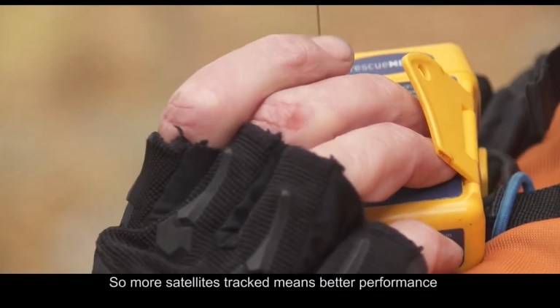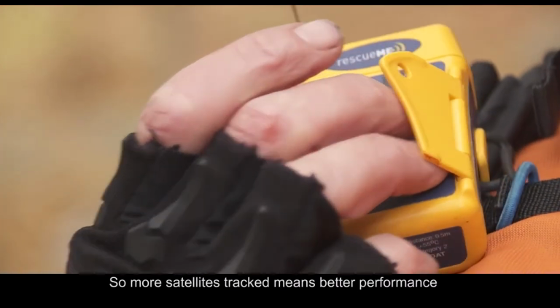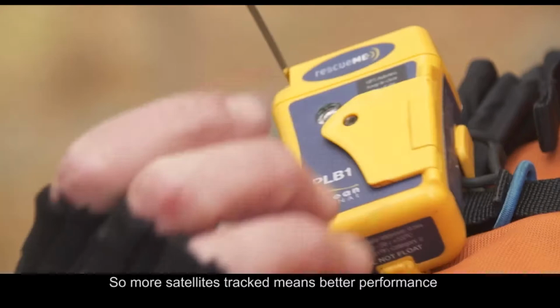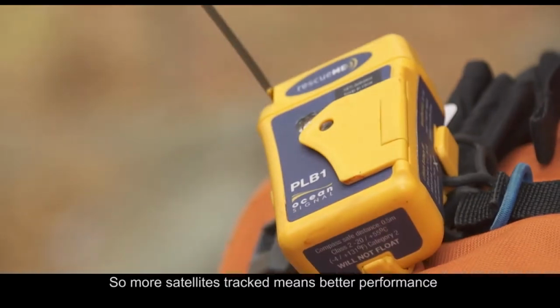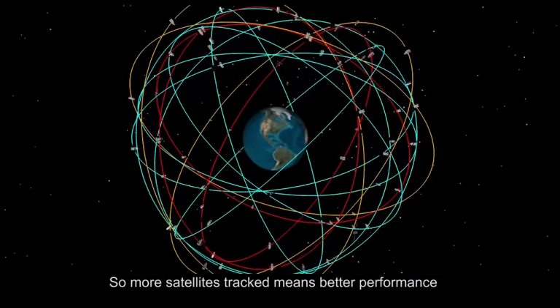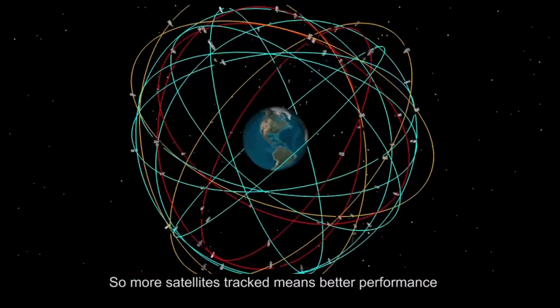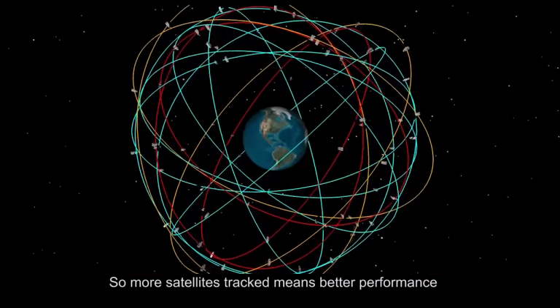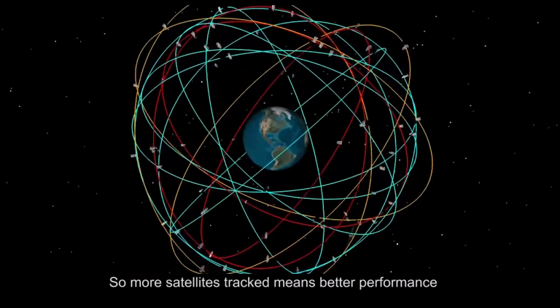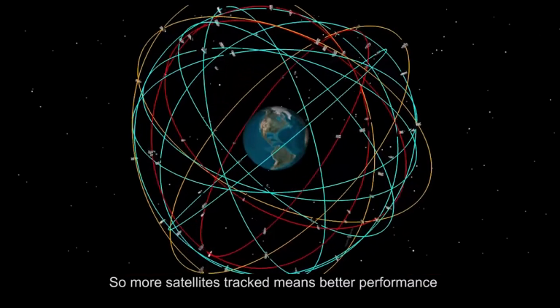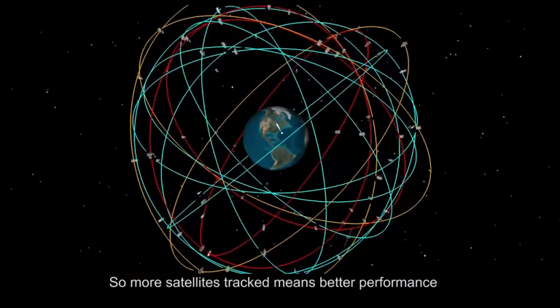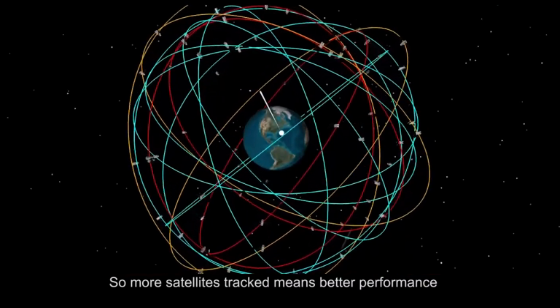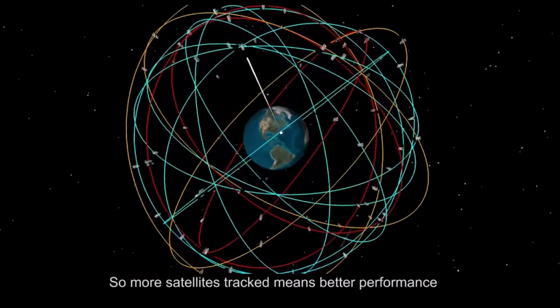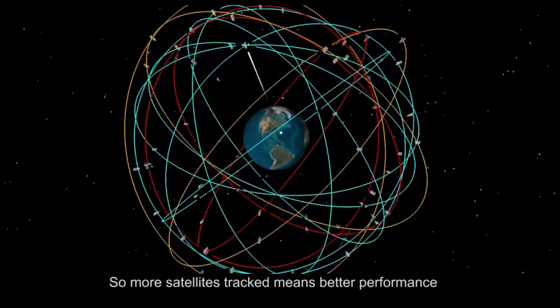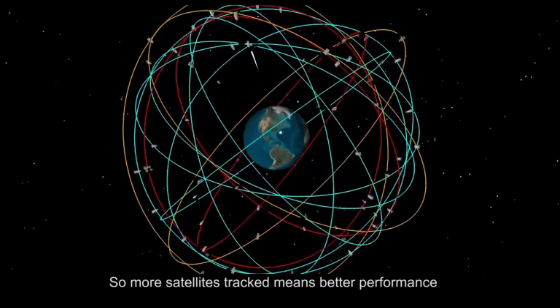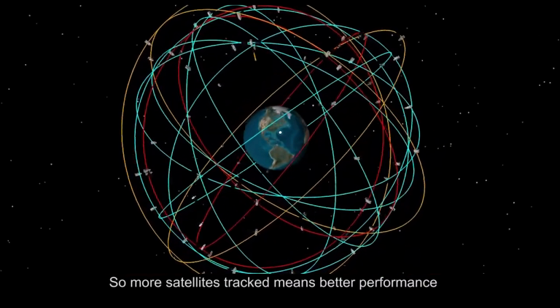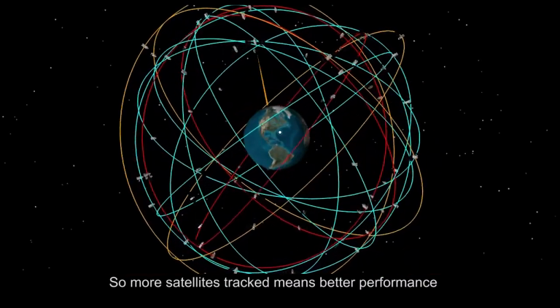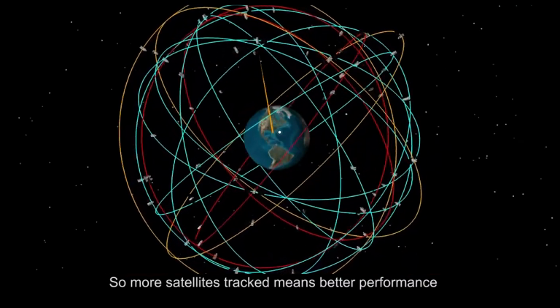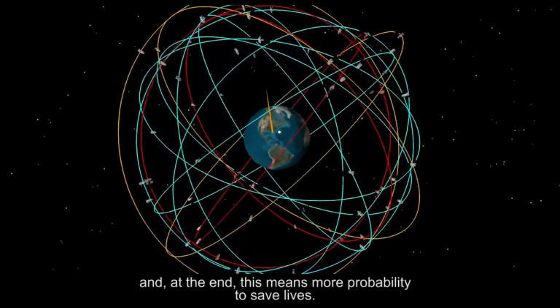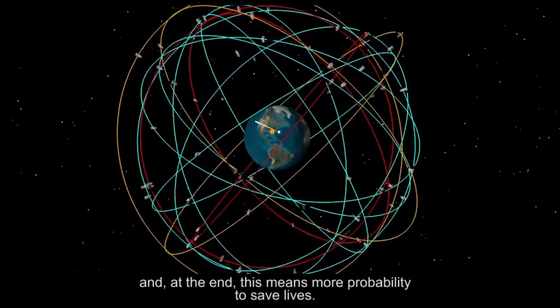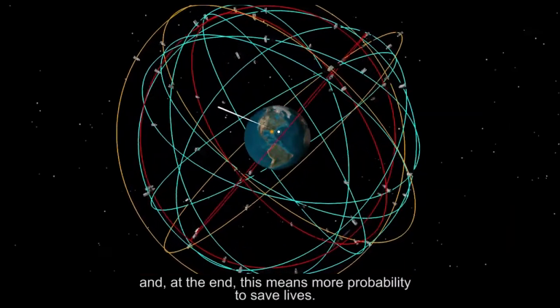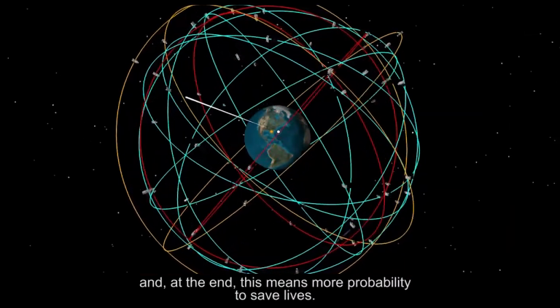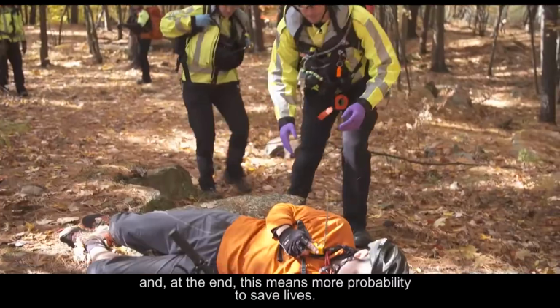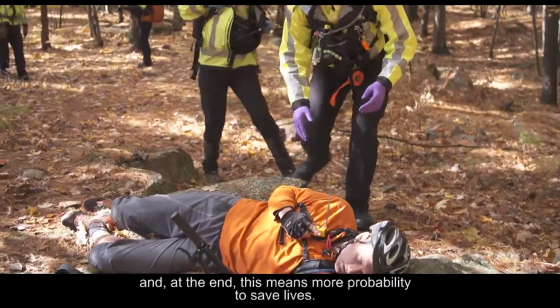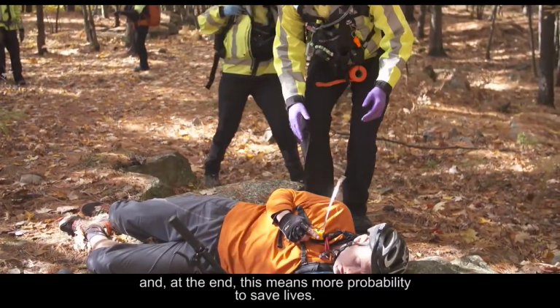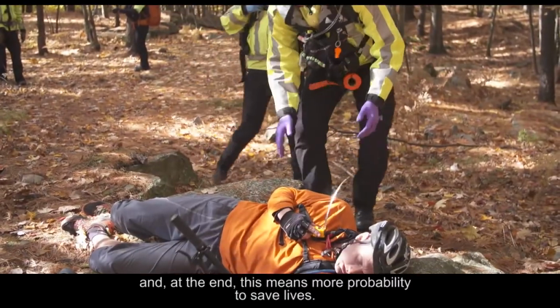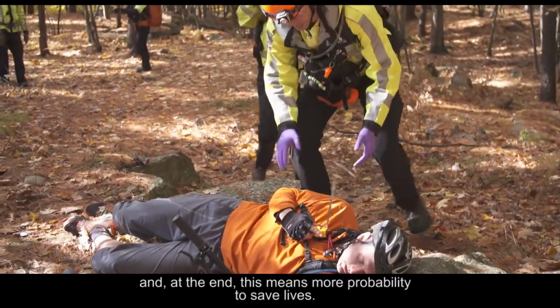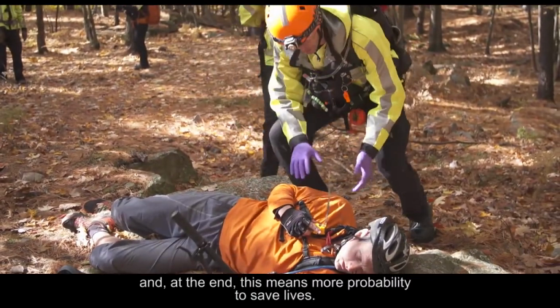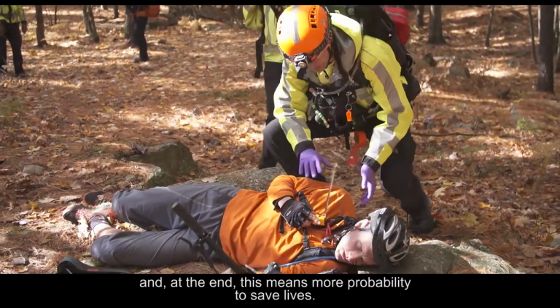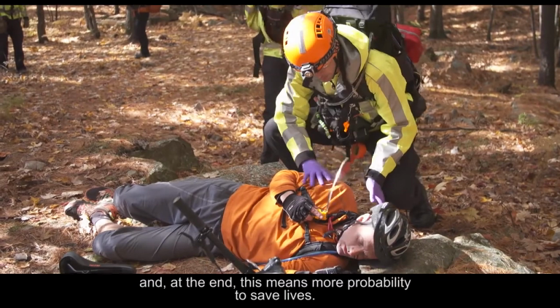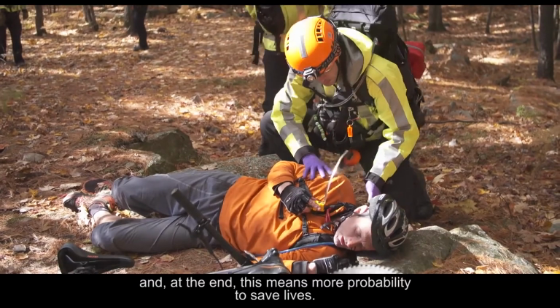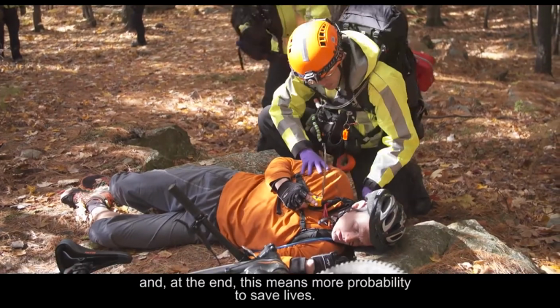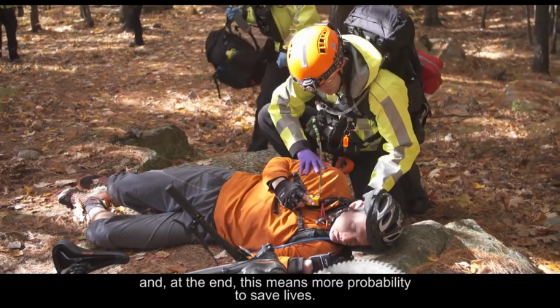So, more satellite tracks mean better performance, and in the end, there's a greater probability to save lives.